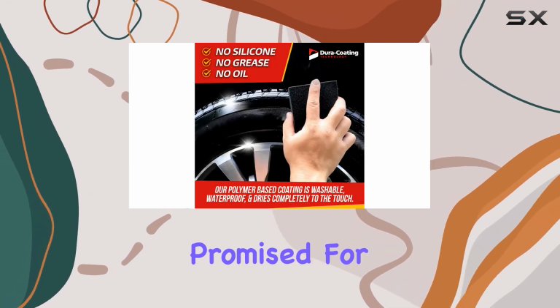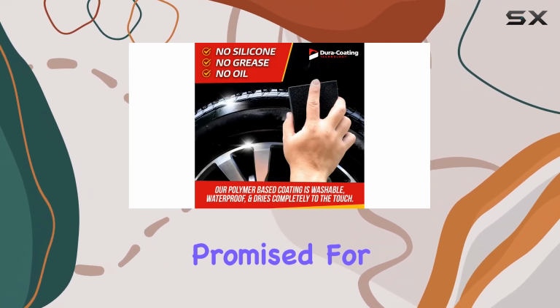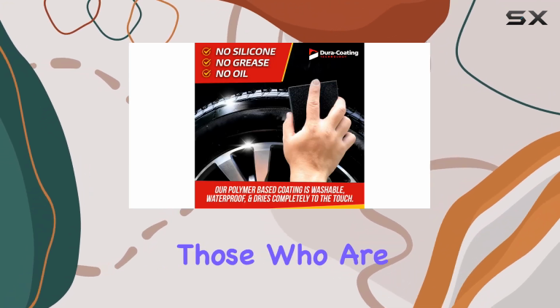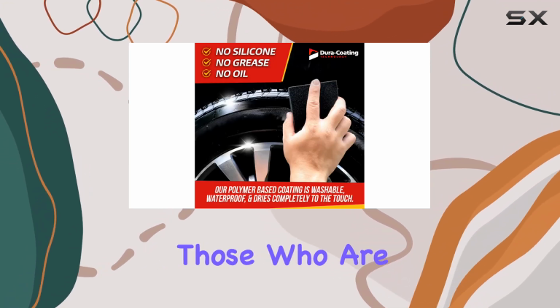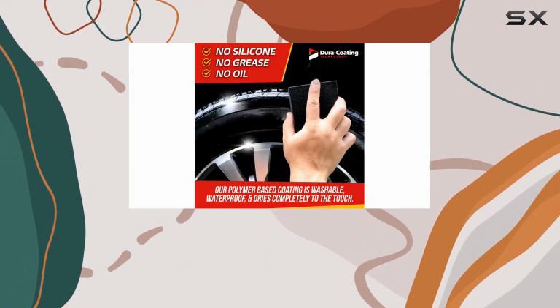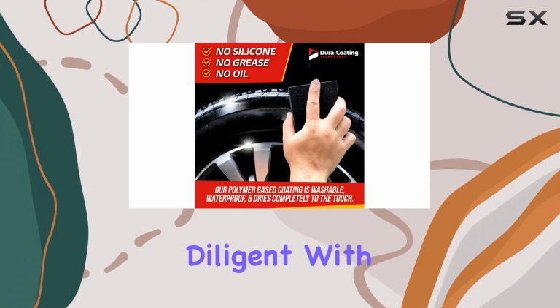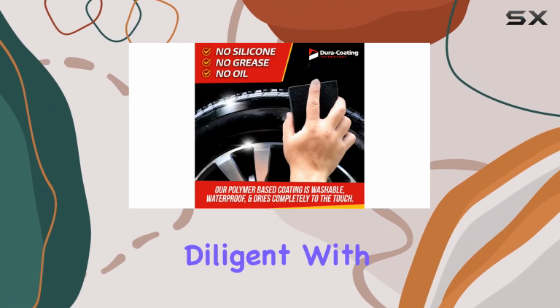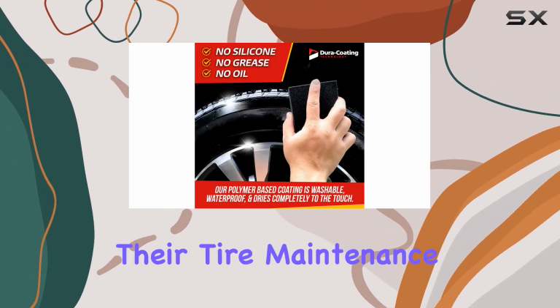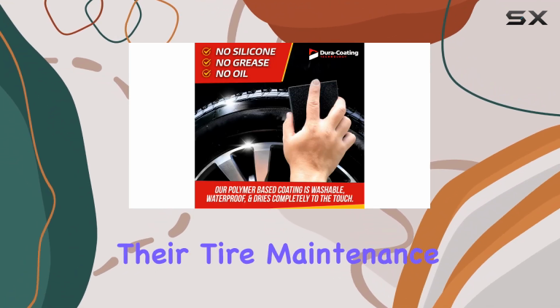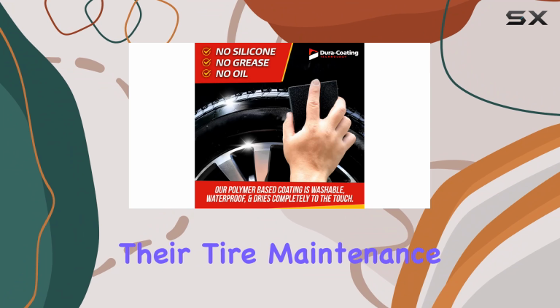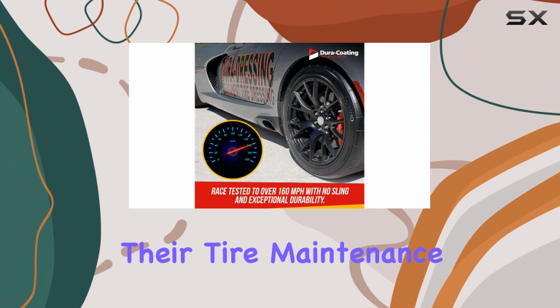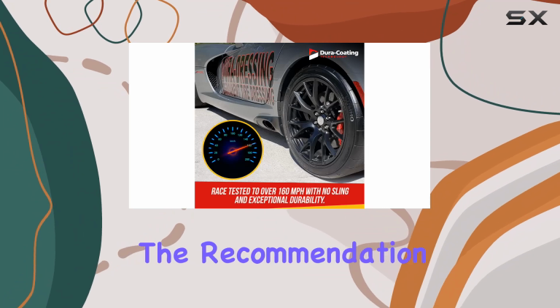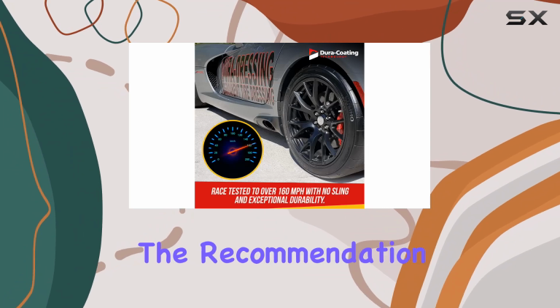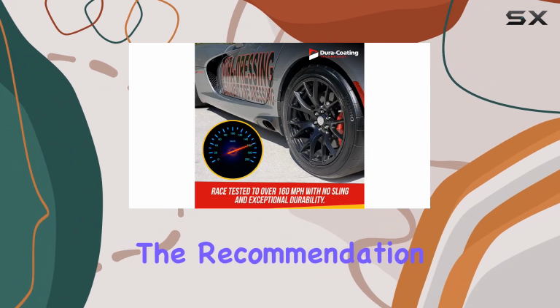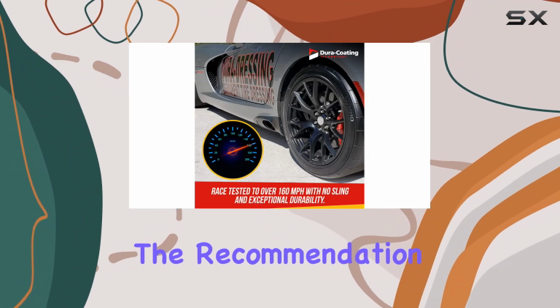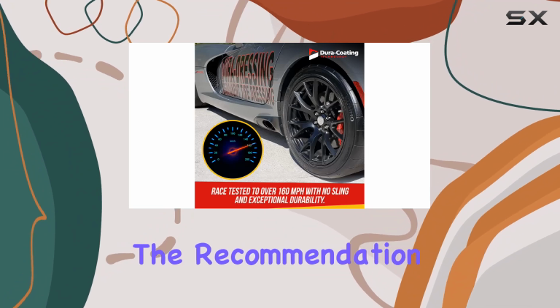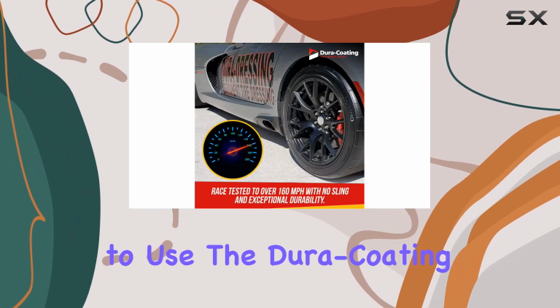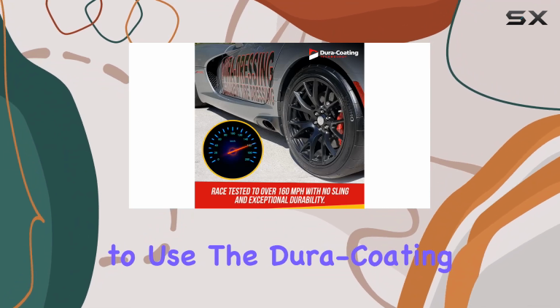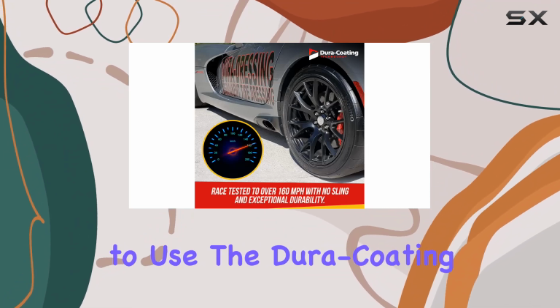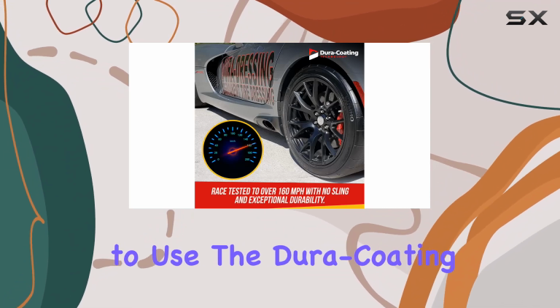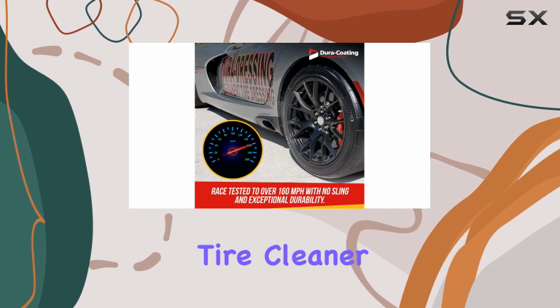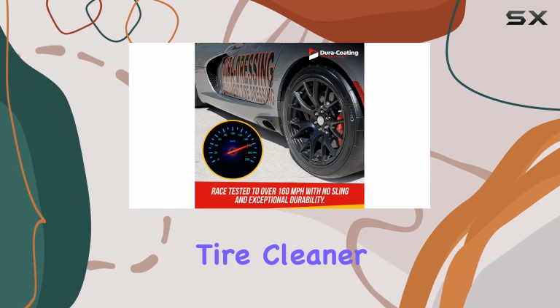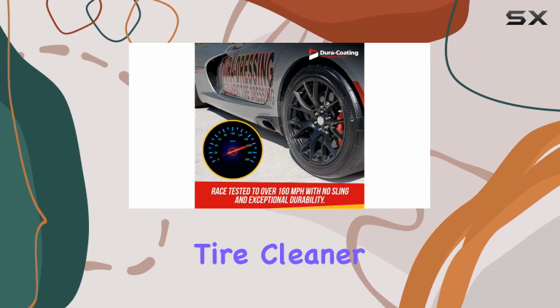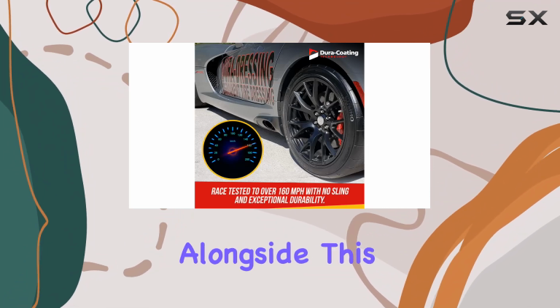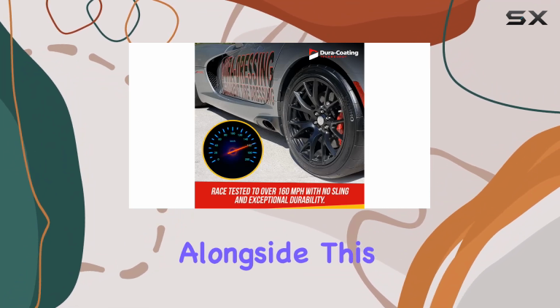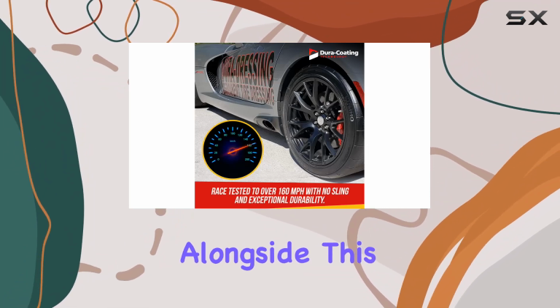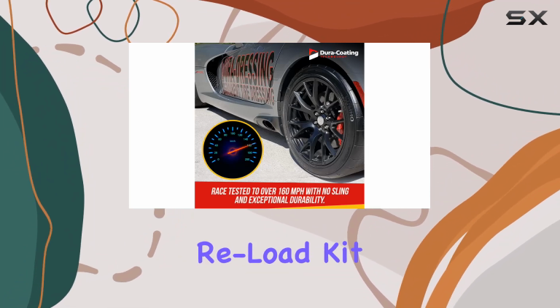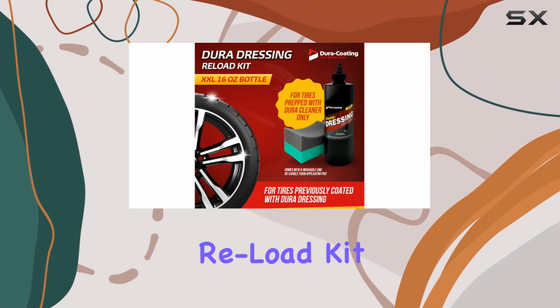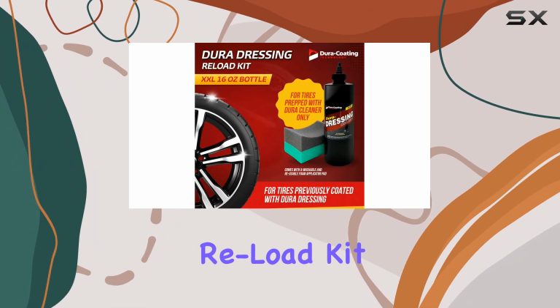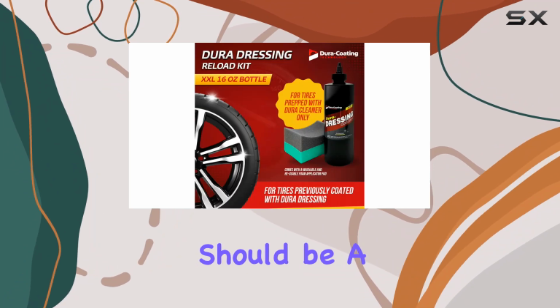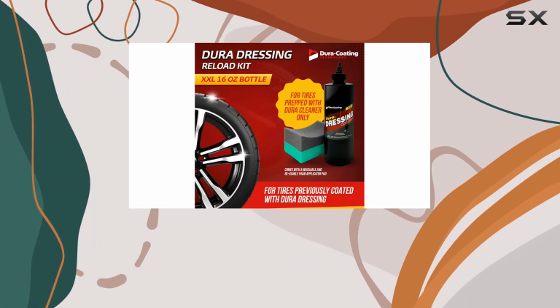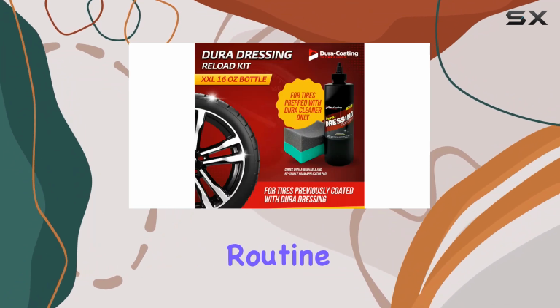For those who are diligent with their tire maintenance, the recommendation to use the Dura-Coating Tire Cleaner alongside this Reload Kit should be a routine.